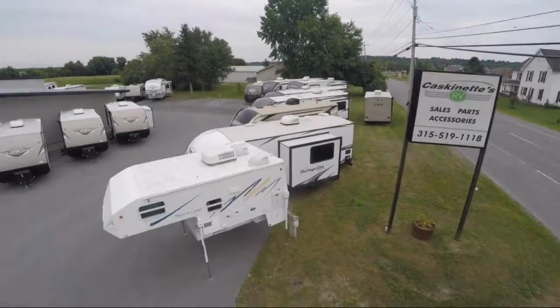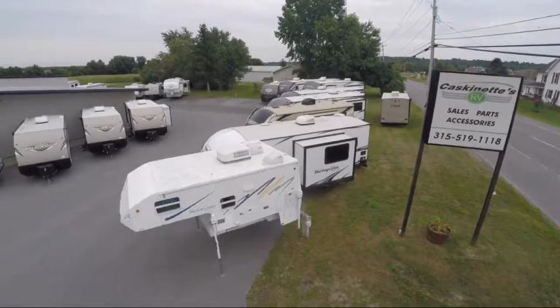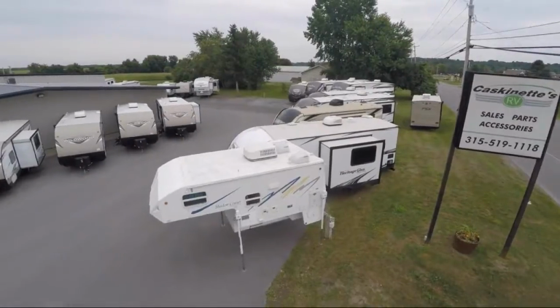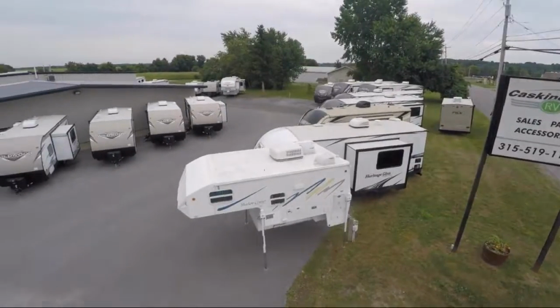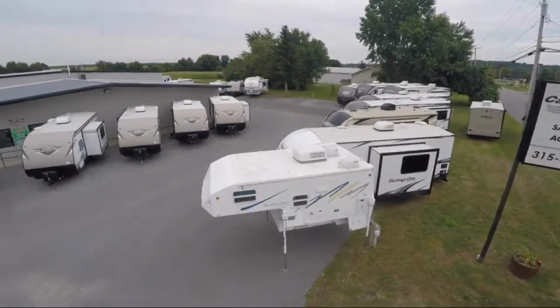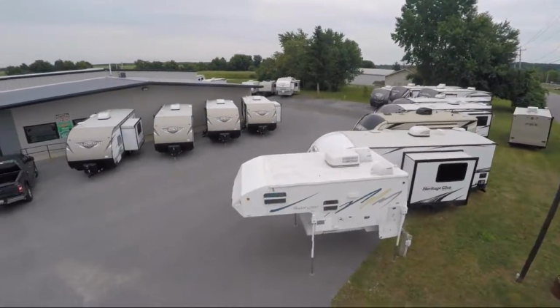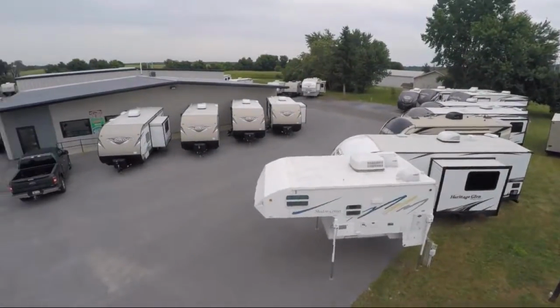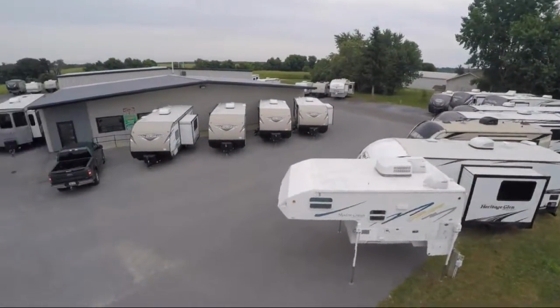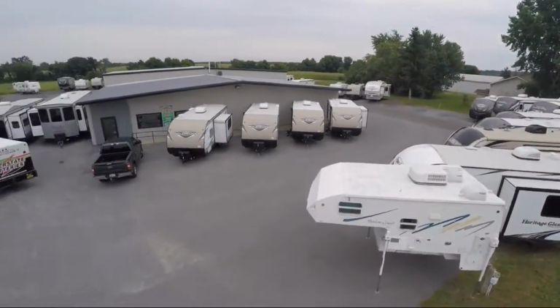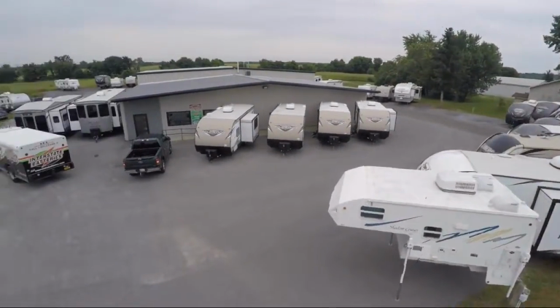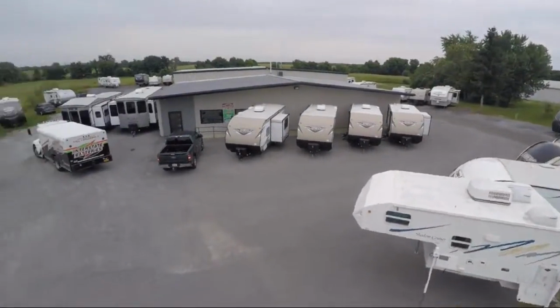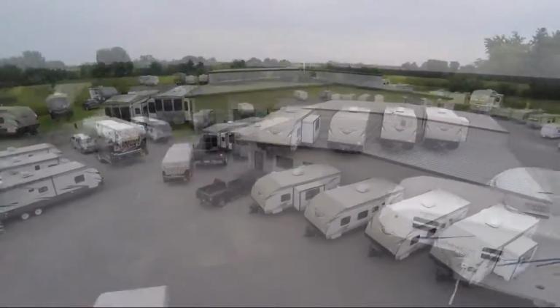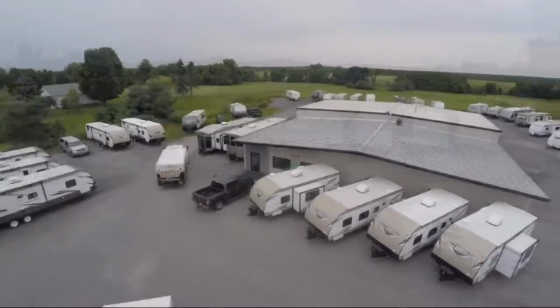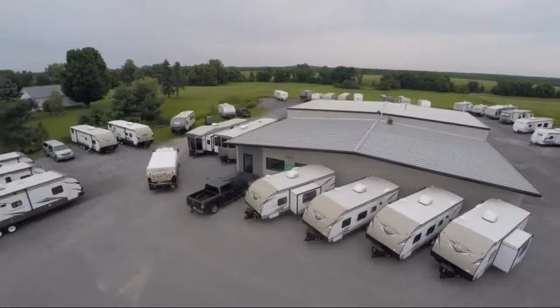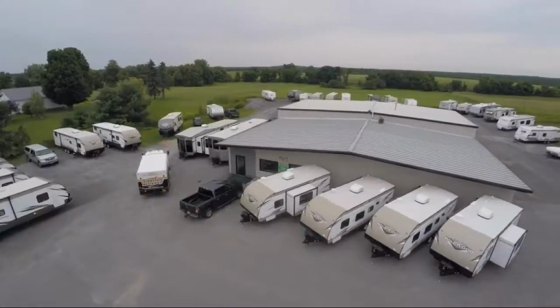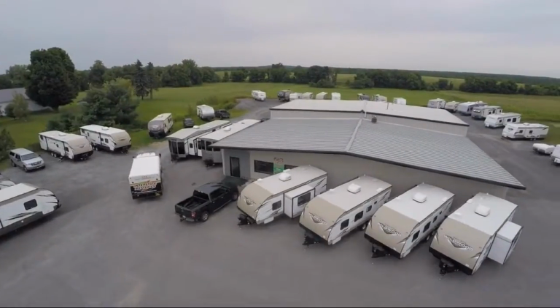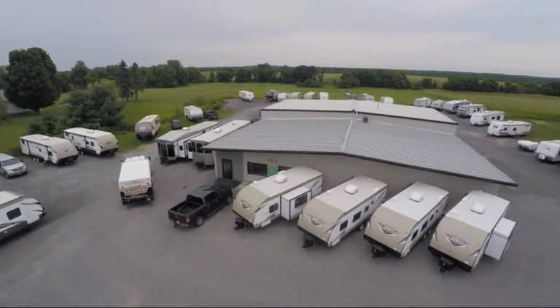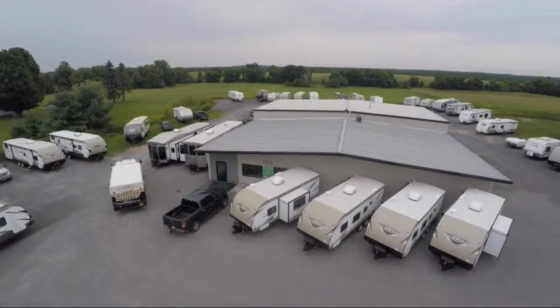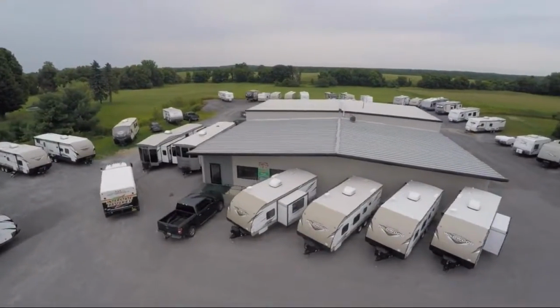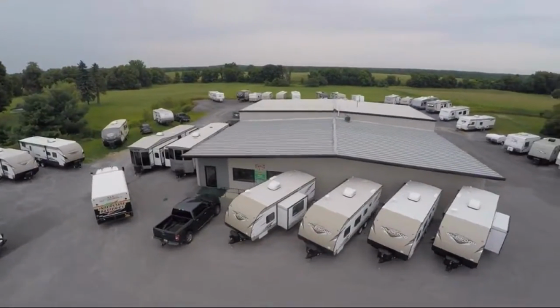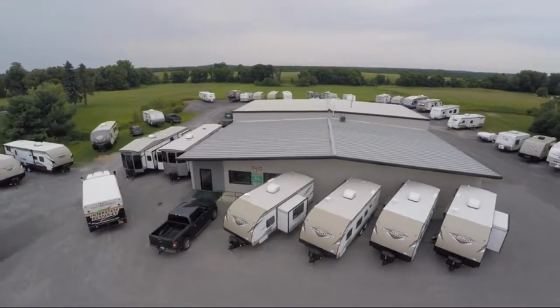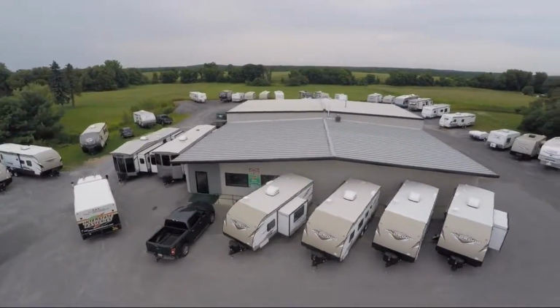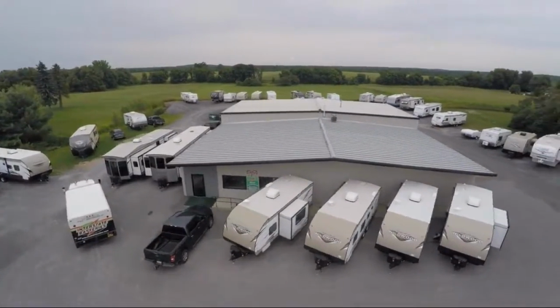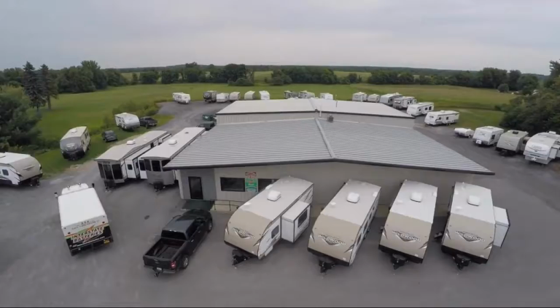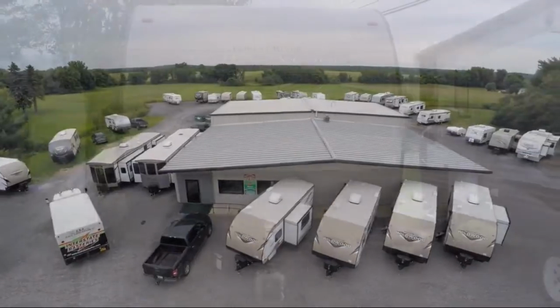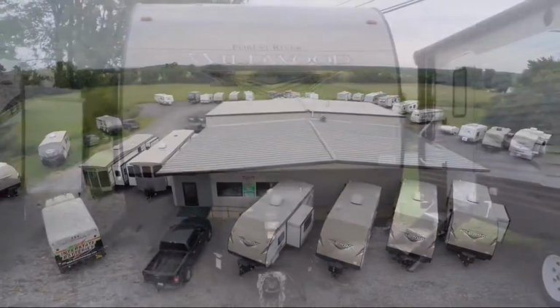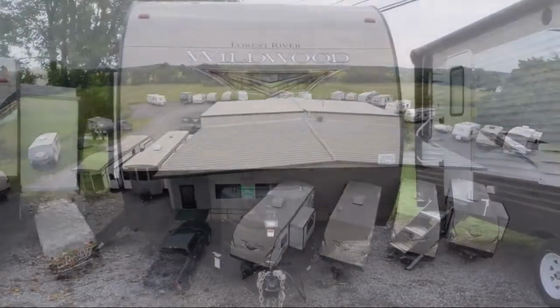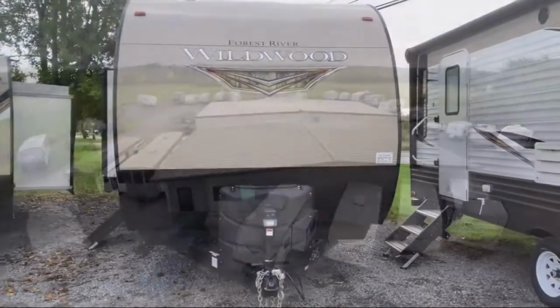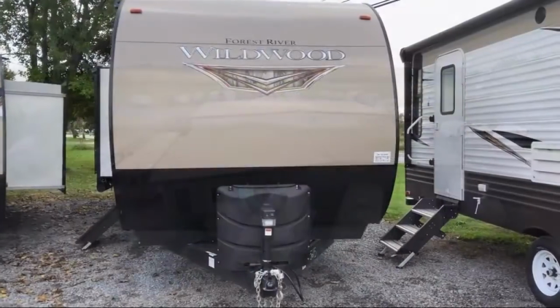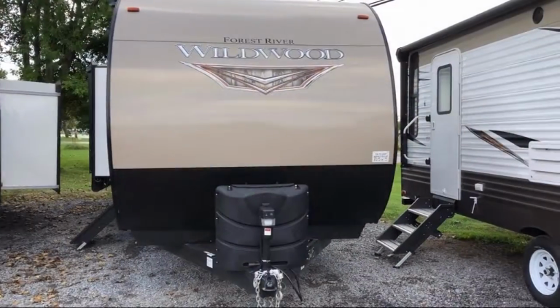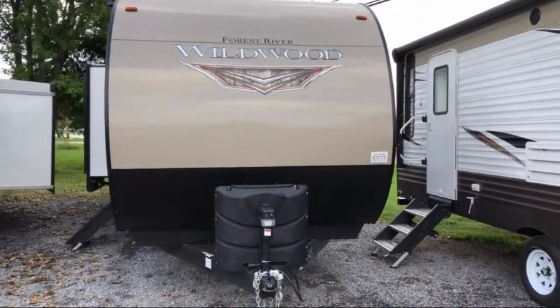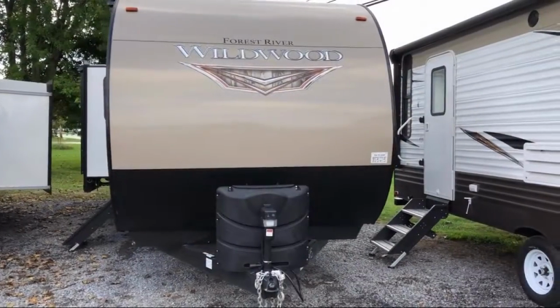Welcome to Caskinette RV and take a look at another one of our great RVs from our inventory. Microwave.